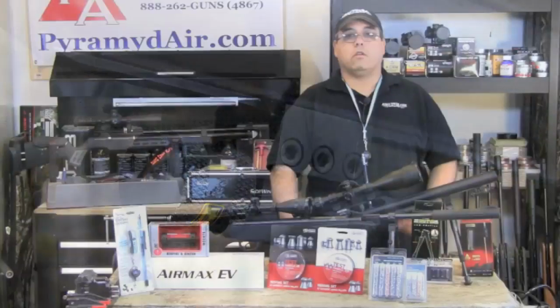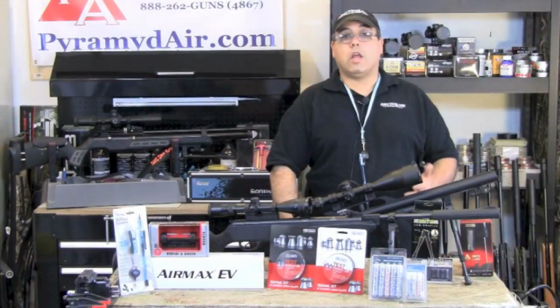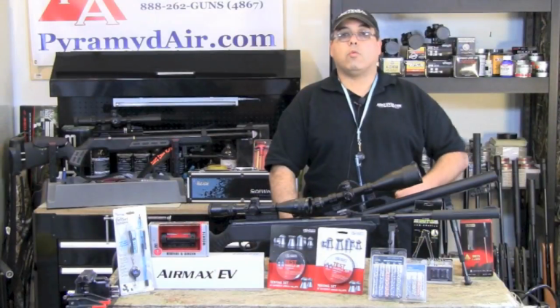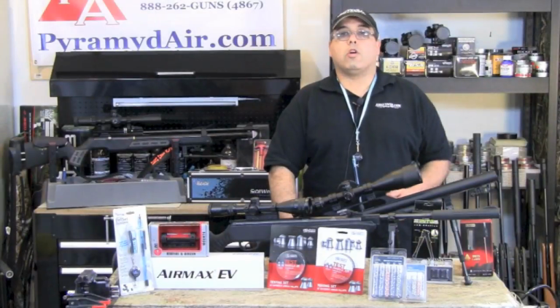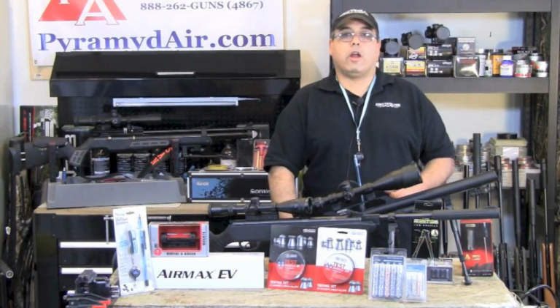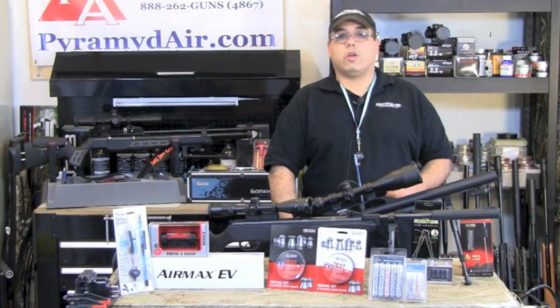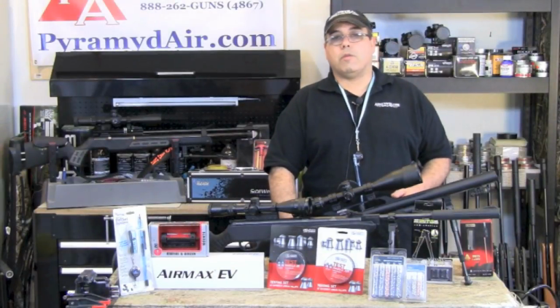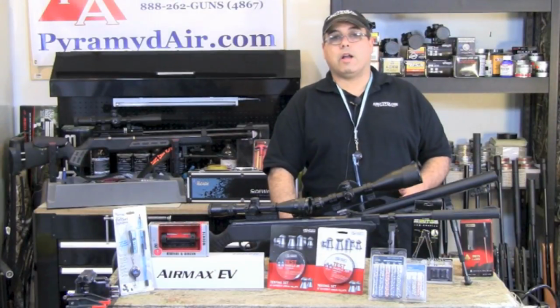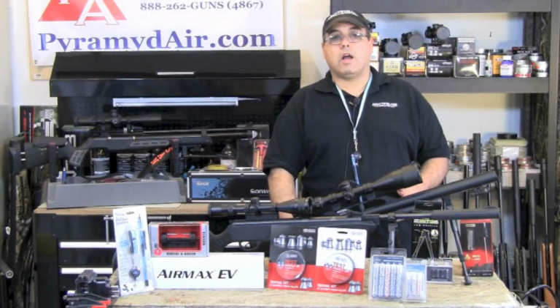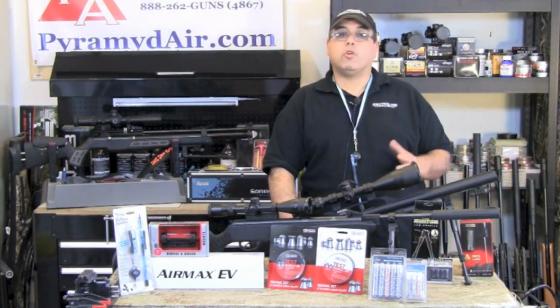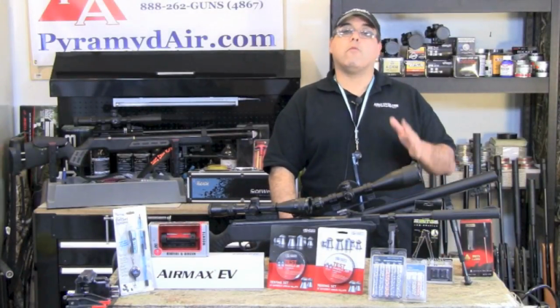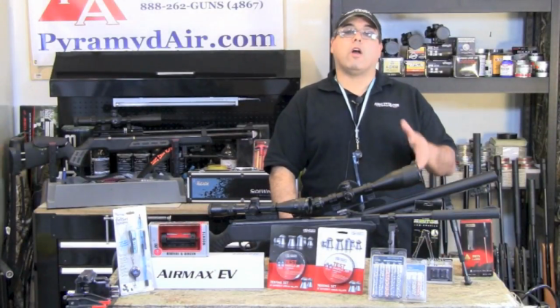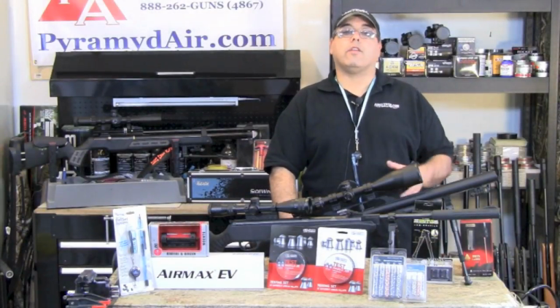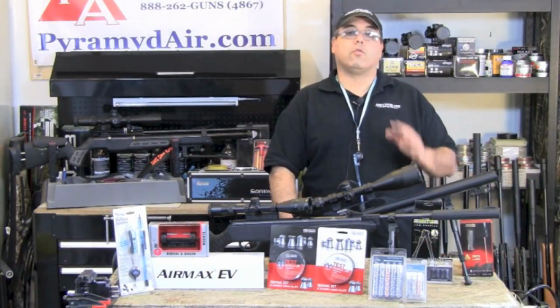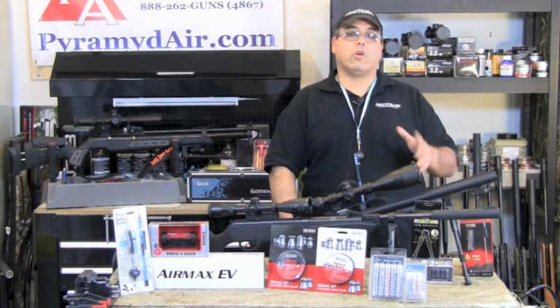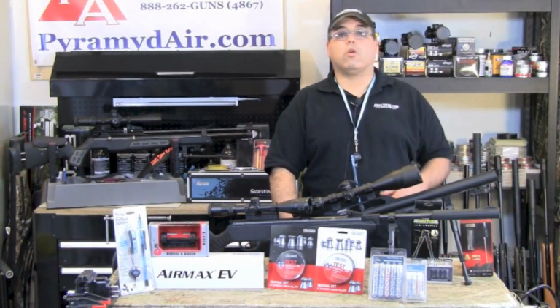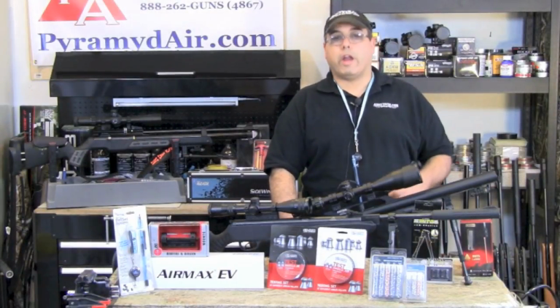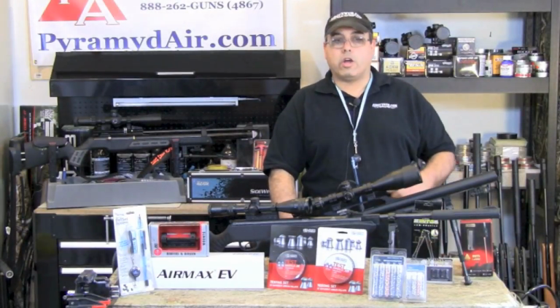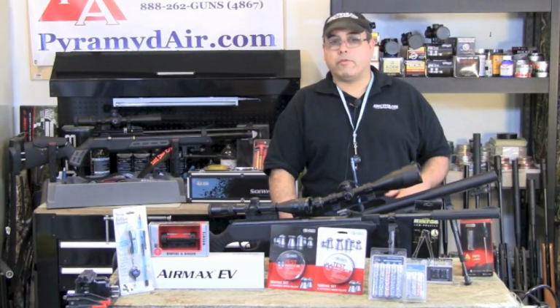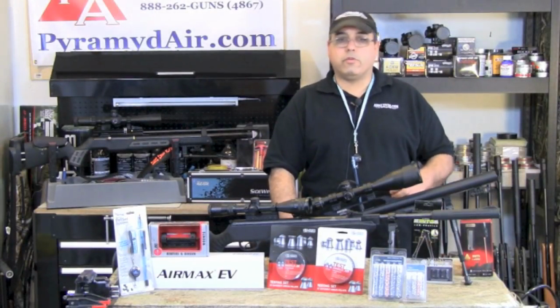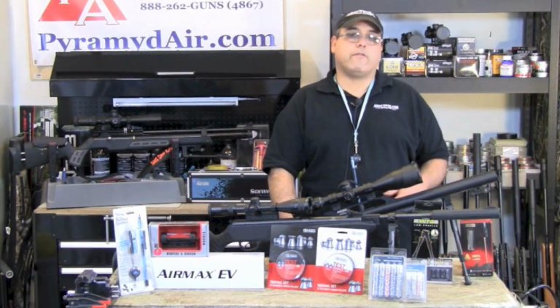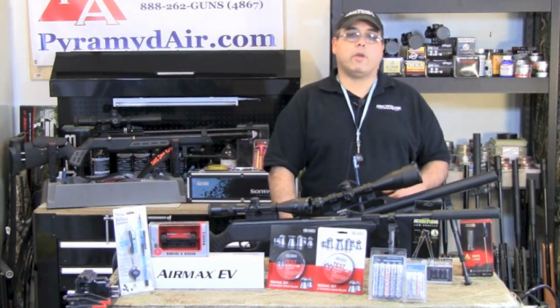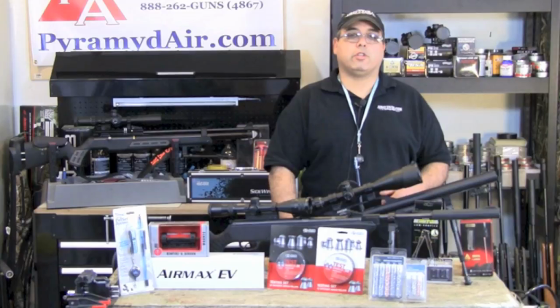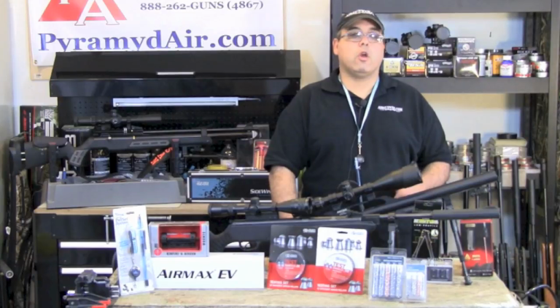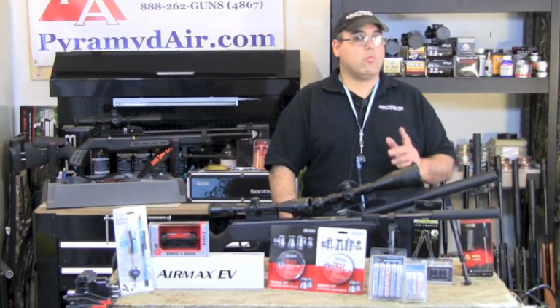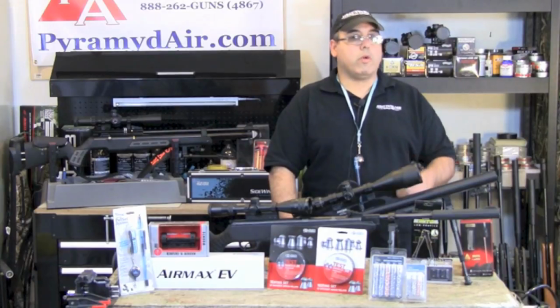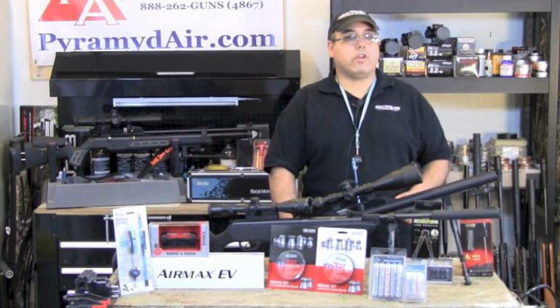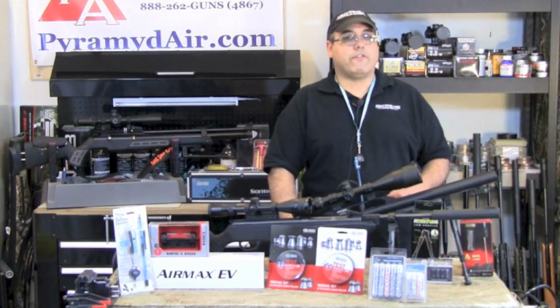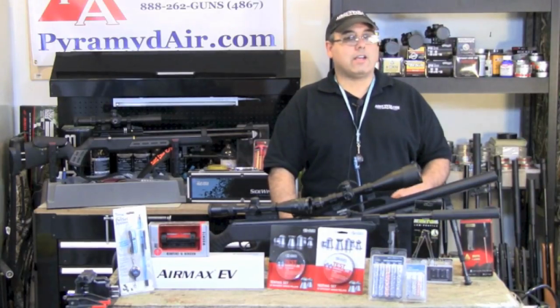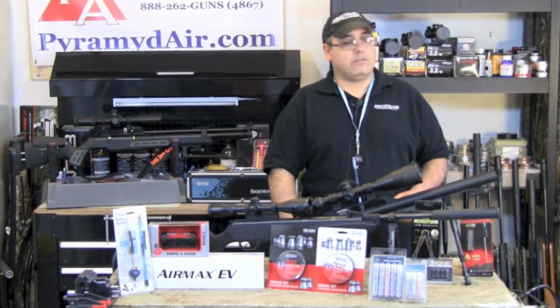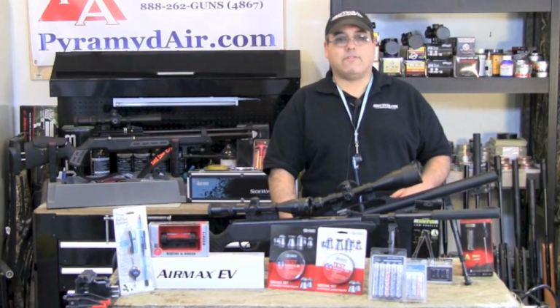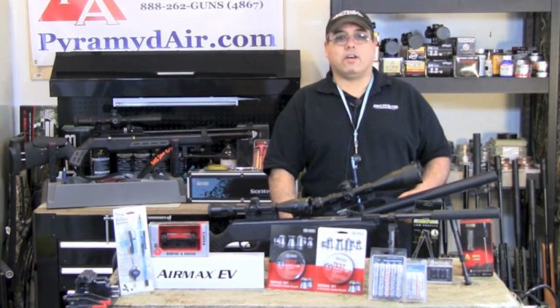Hello and welcome to AirGunWeb.com, your home for honest, real-world airgun reviews and information, where we bring you the facts, not fluff.